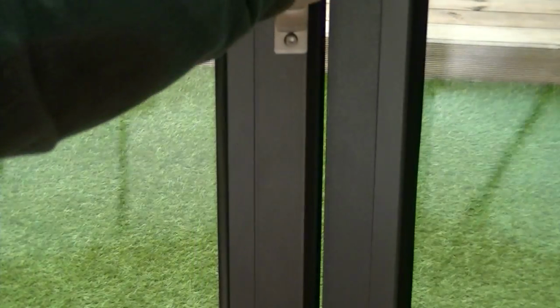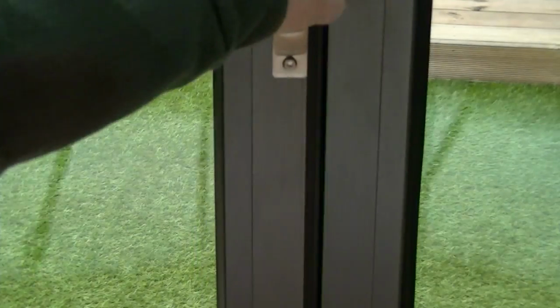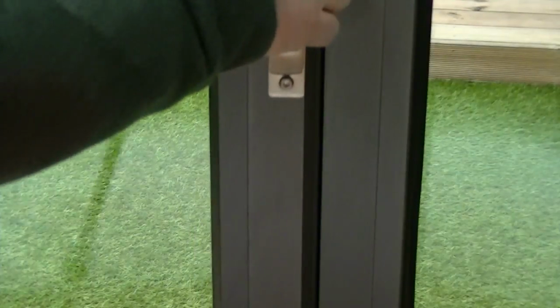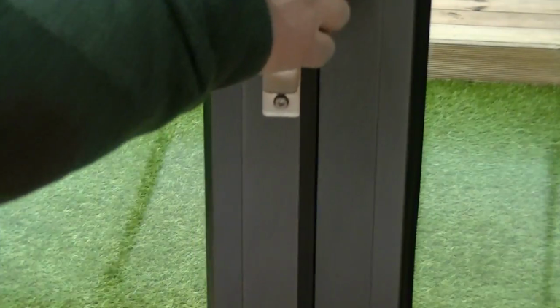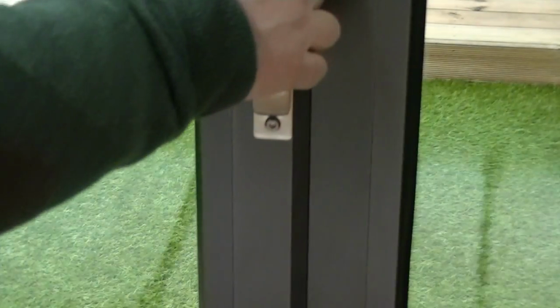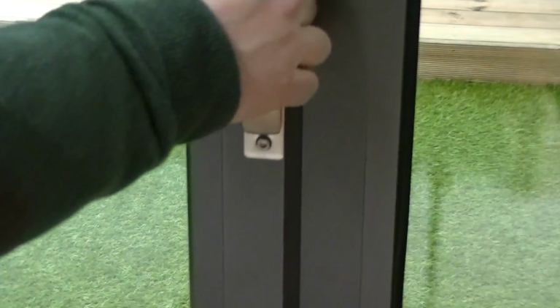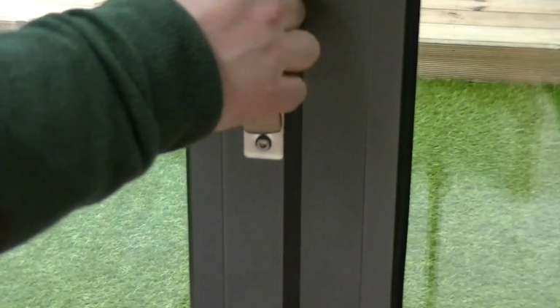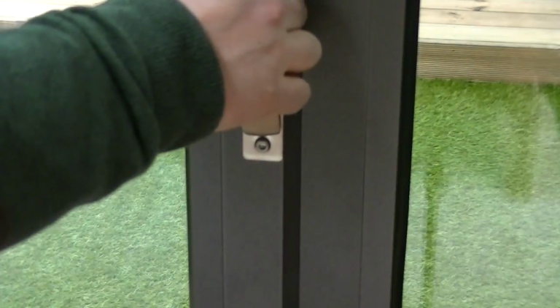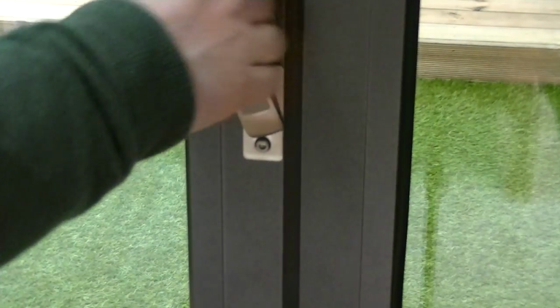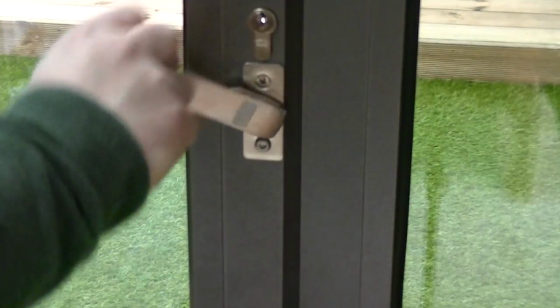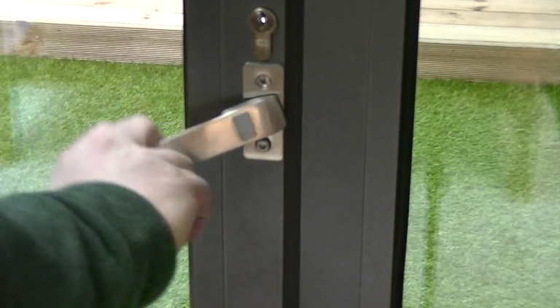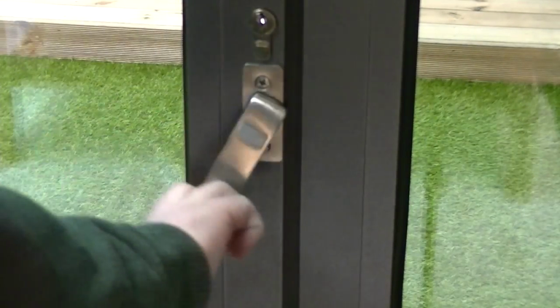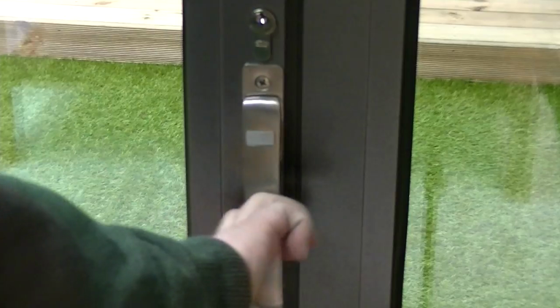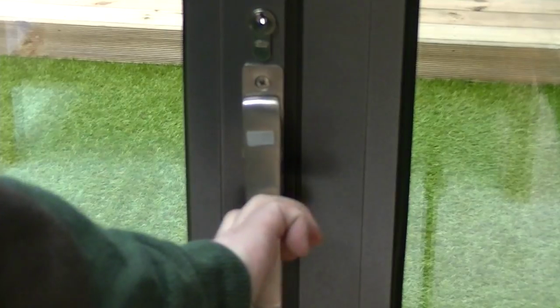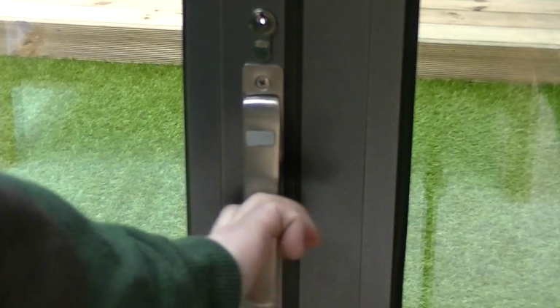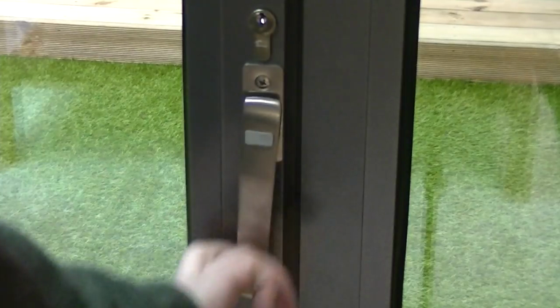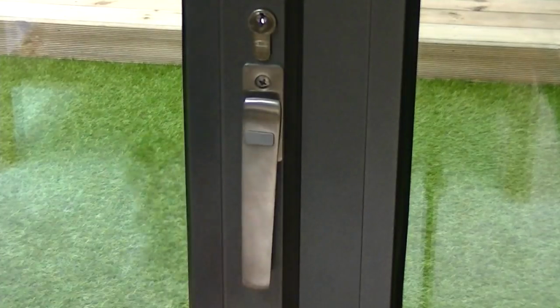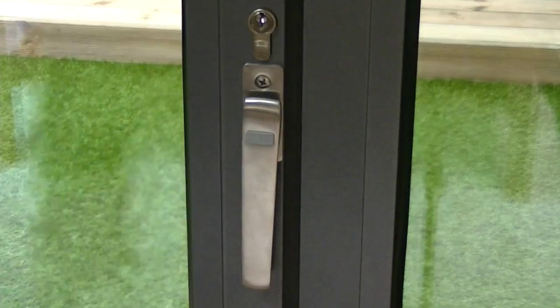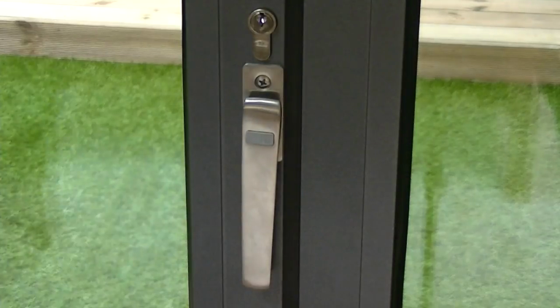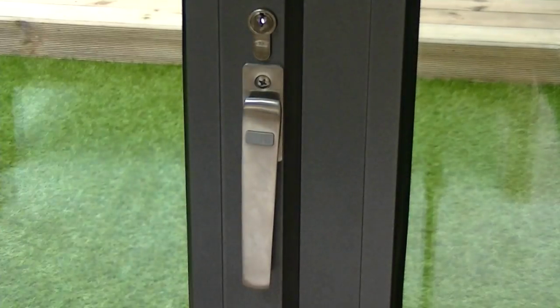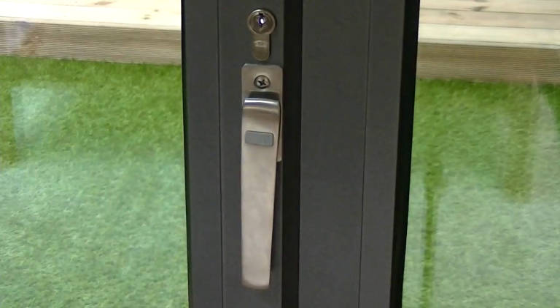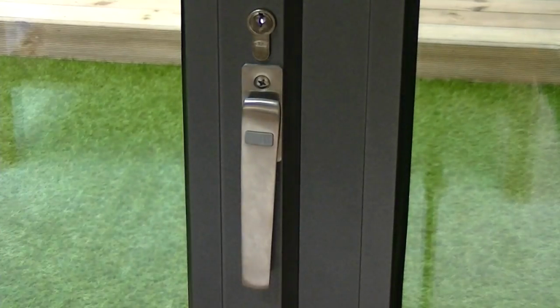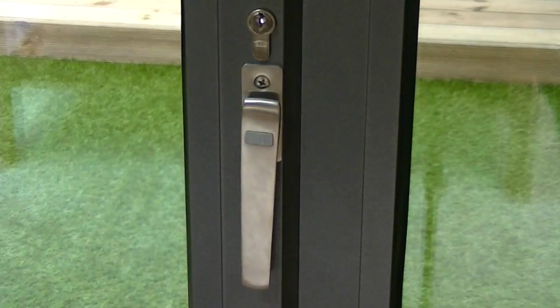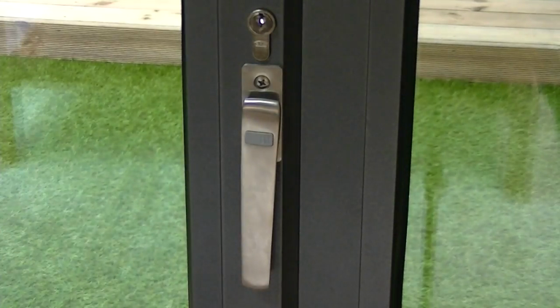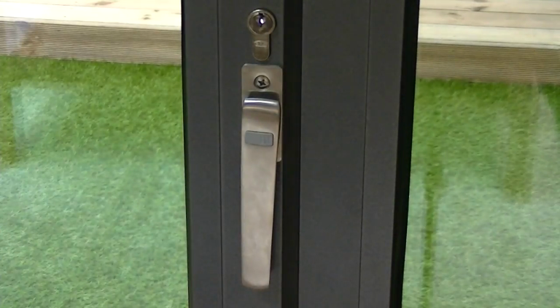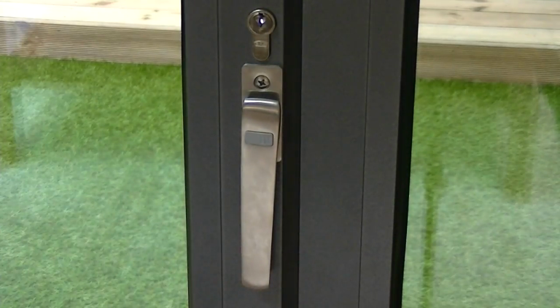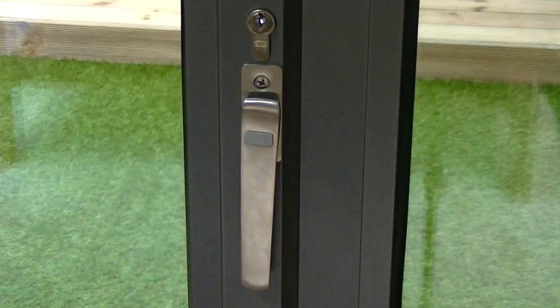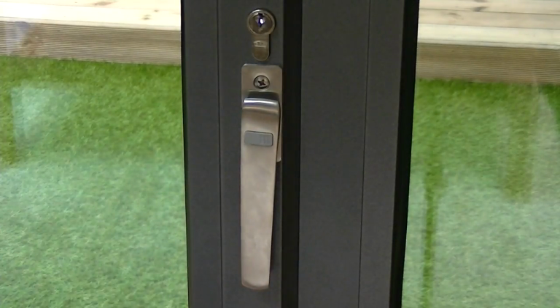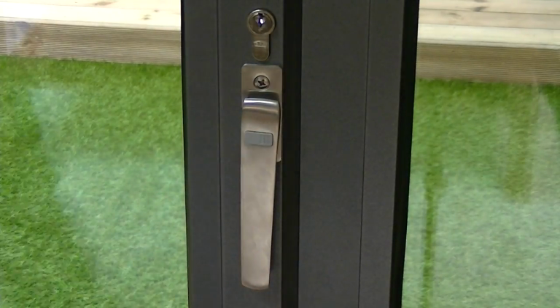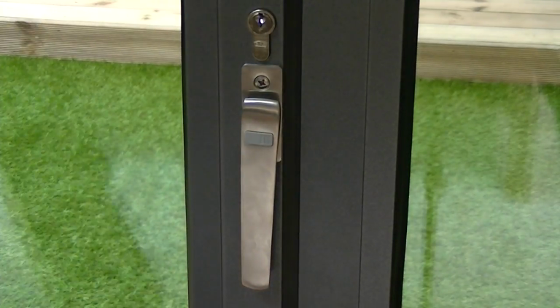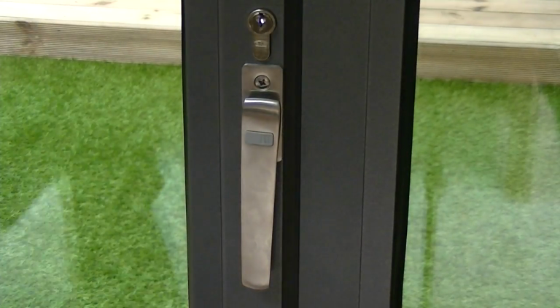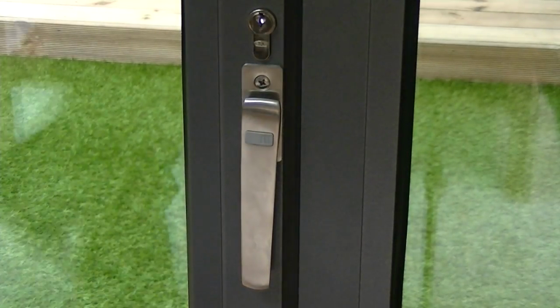Hardware is available in brushed aluminium or it can be colour coded to match the same style of the door itself.